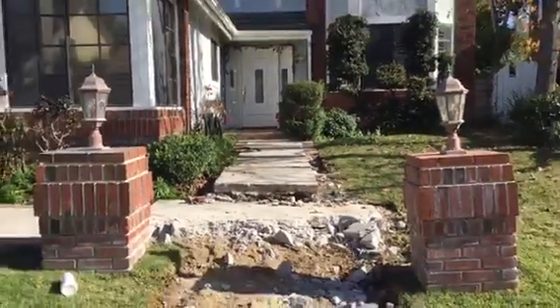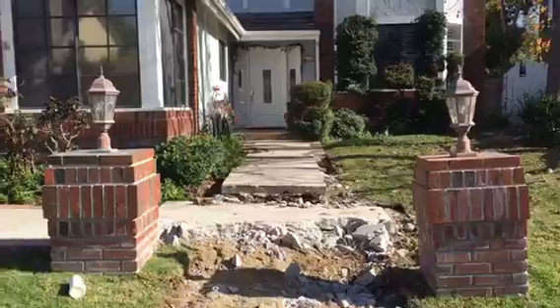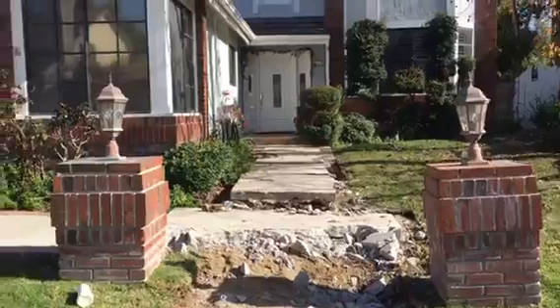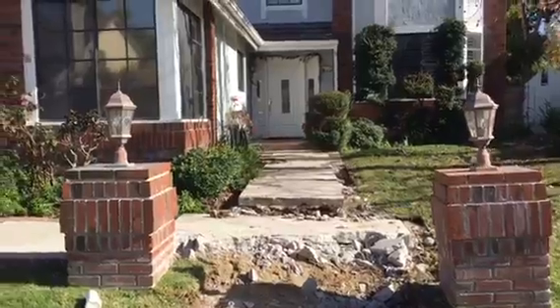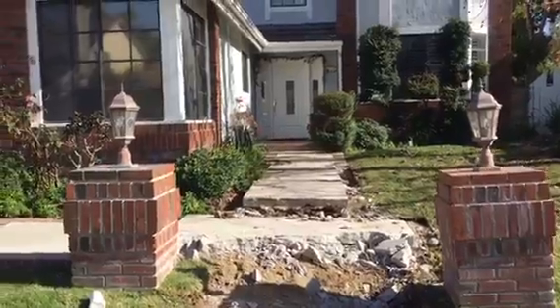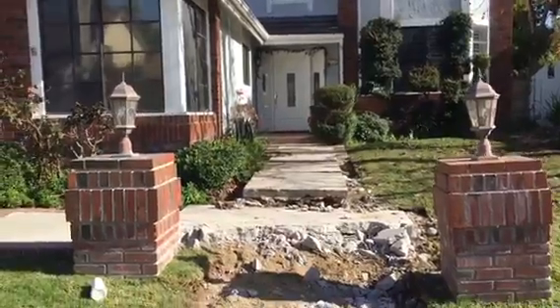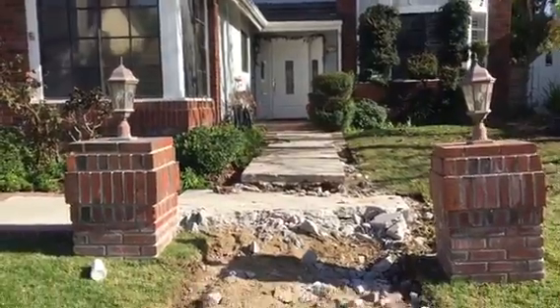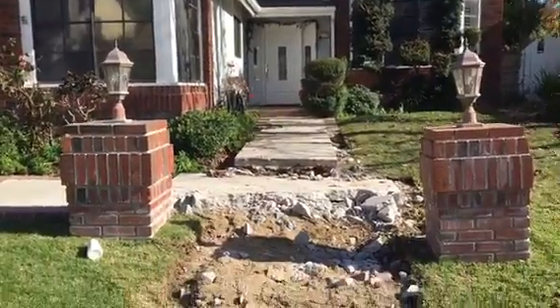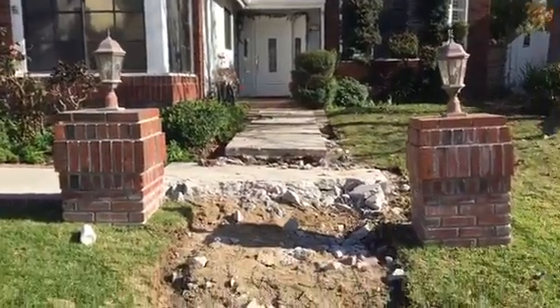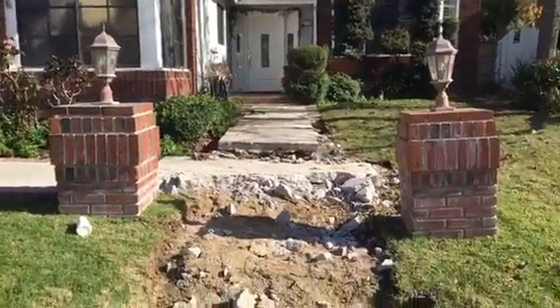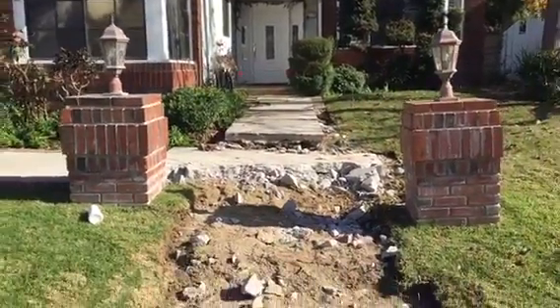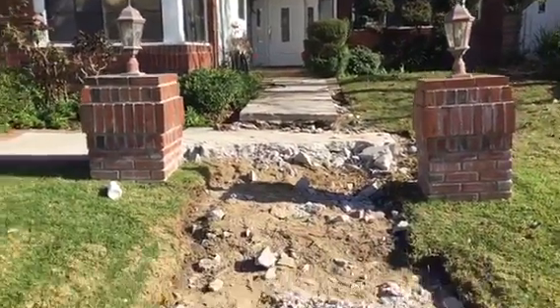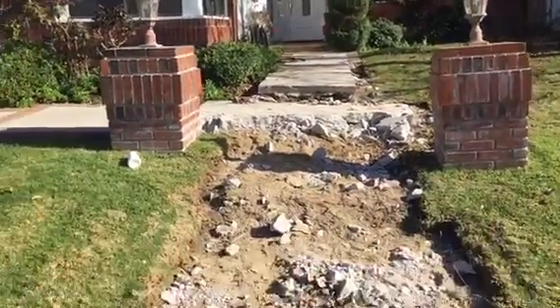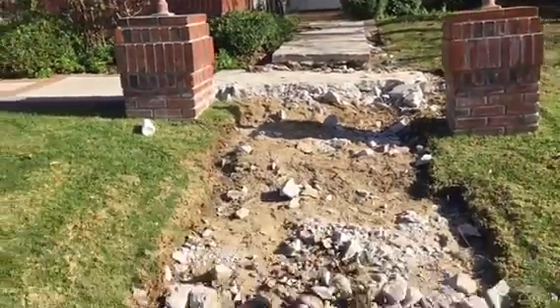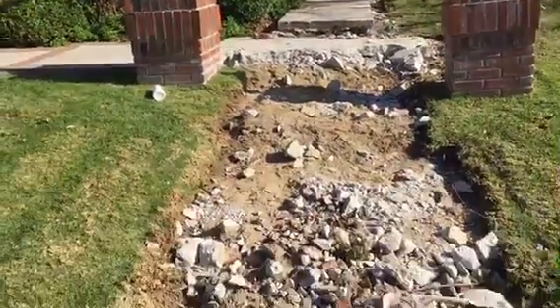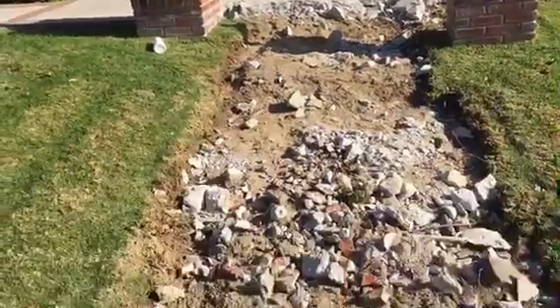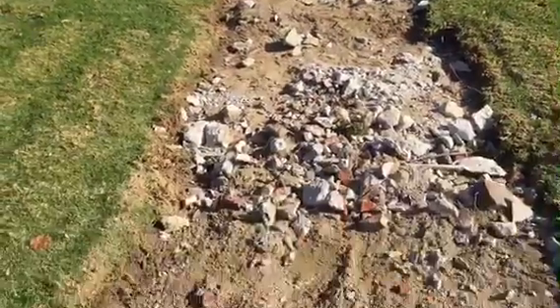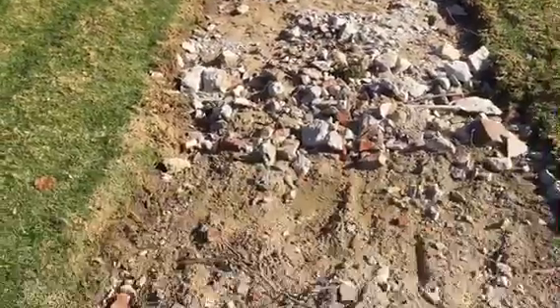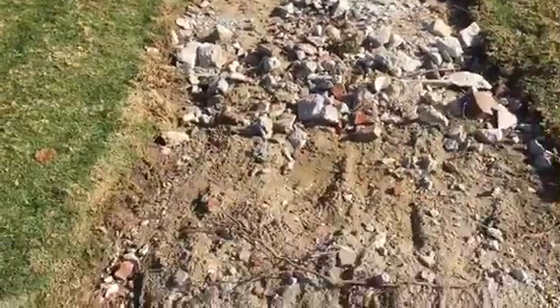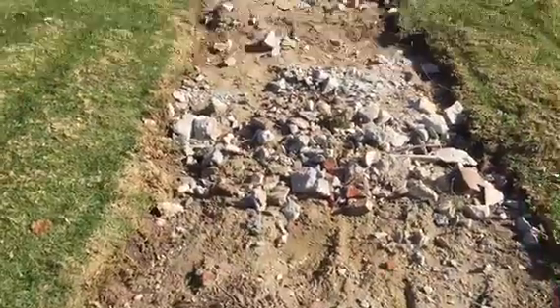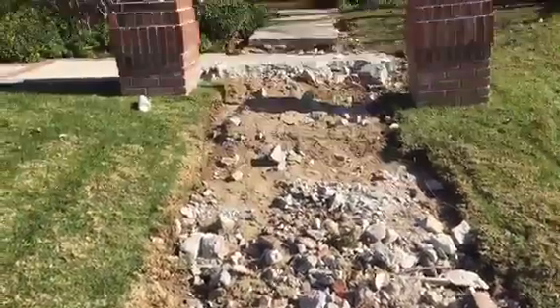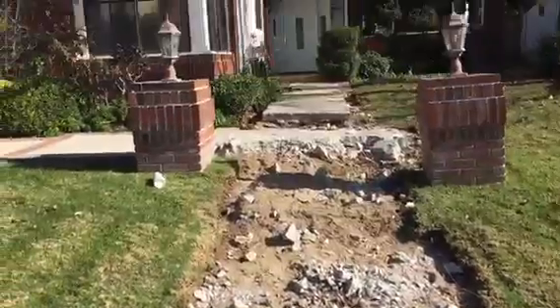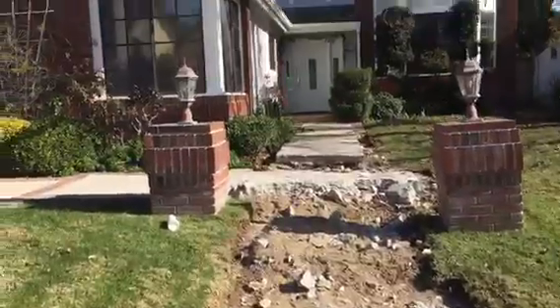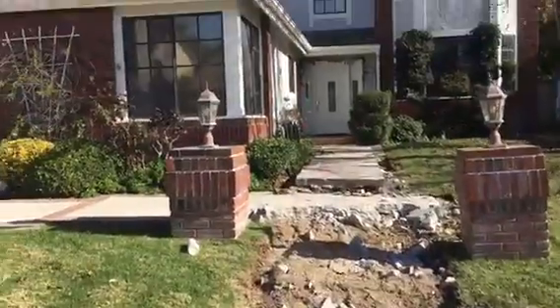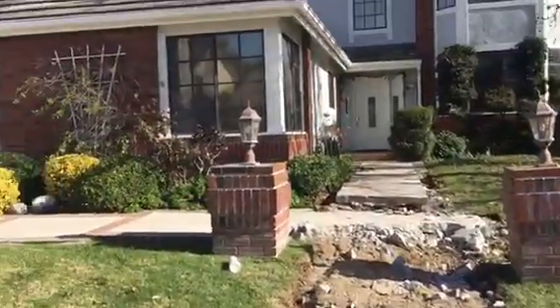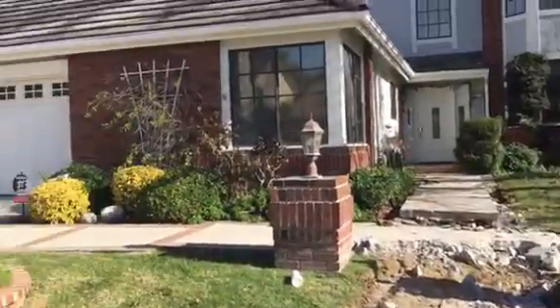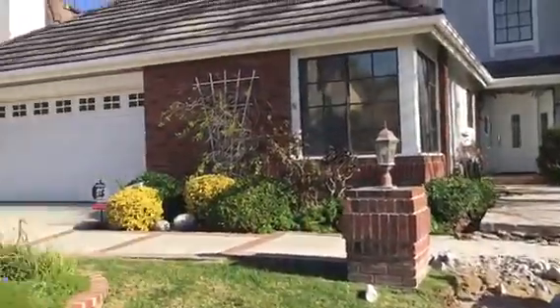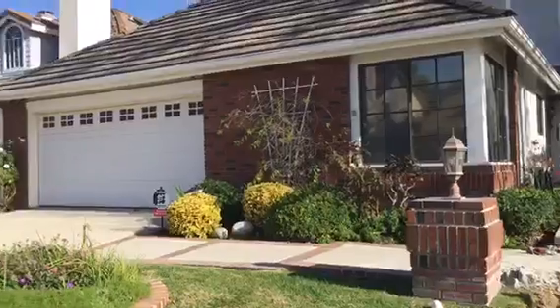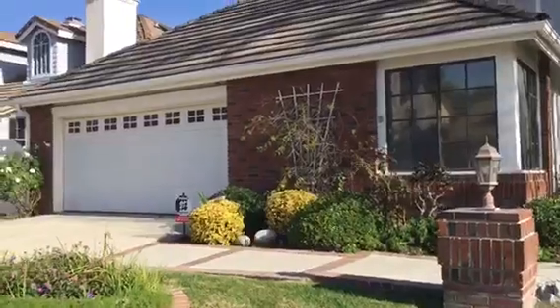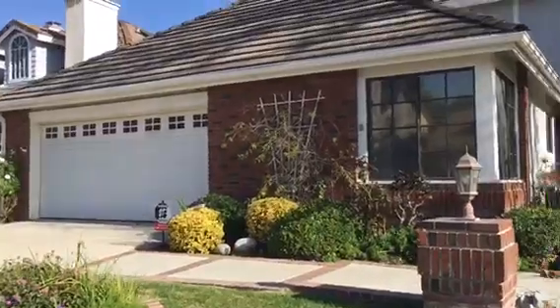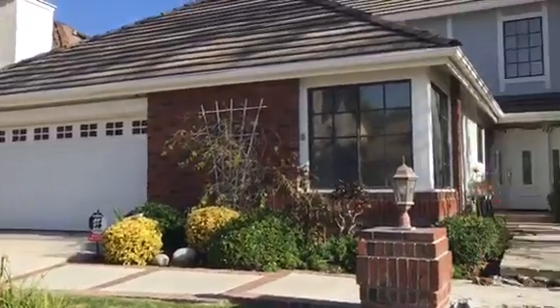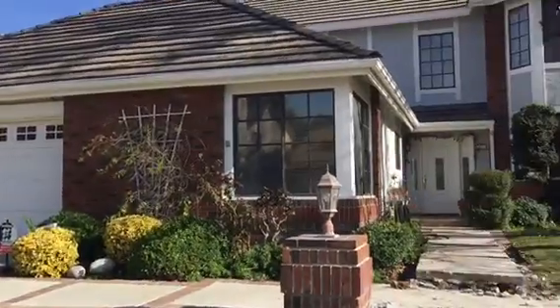We're gonna replace the walkway and we're gonna be doing a few other things here. Again, City of Agoura Hills concrete walkway.